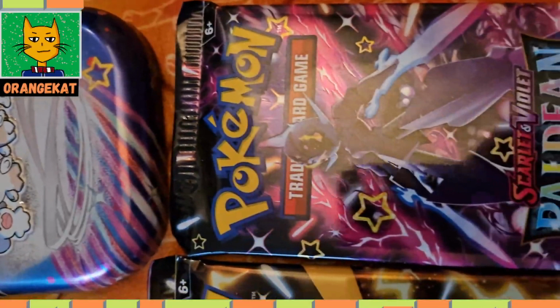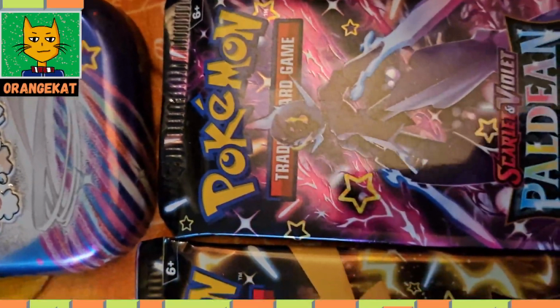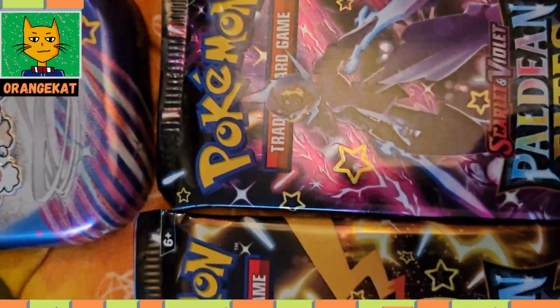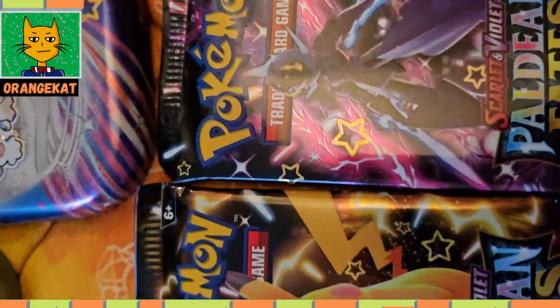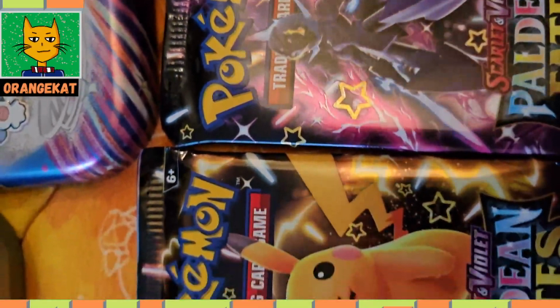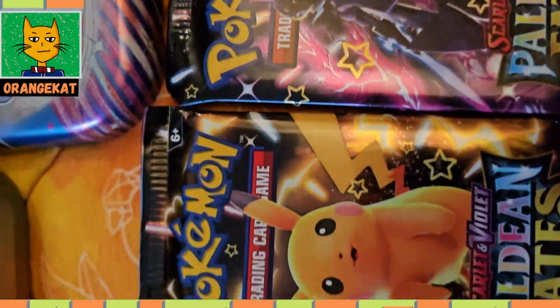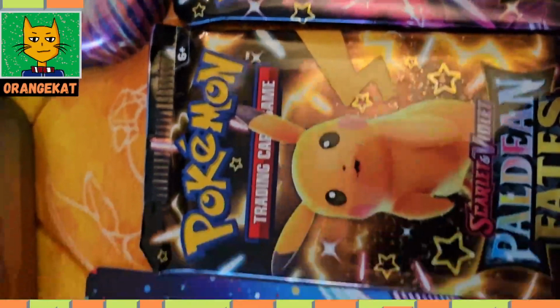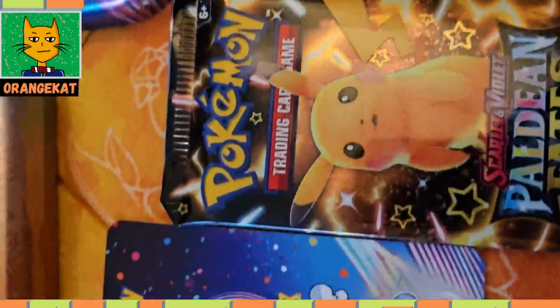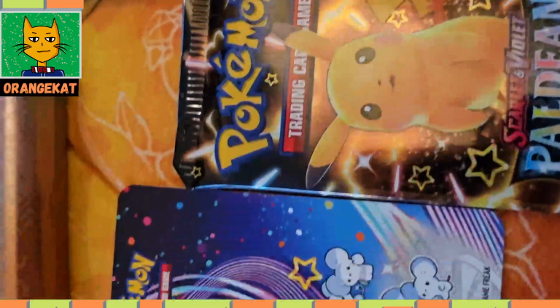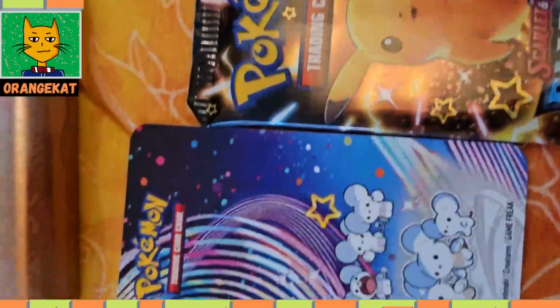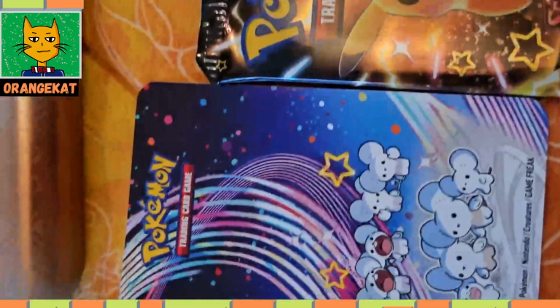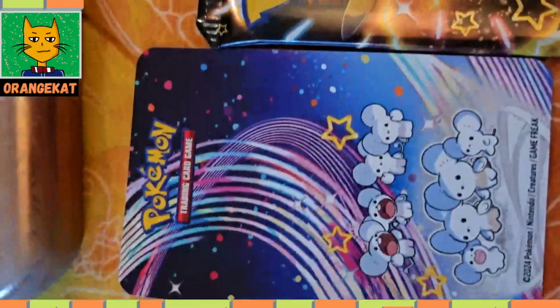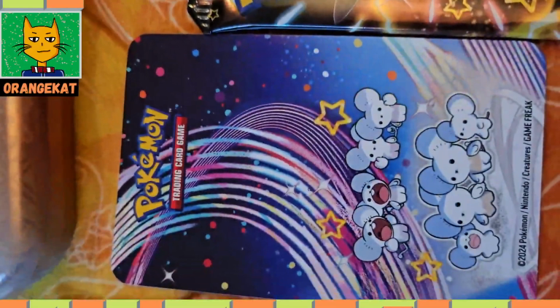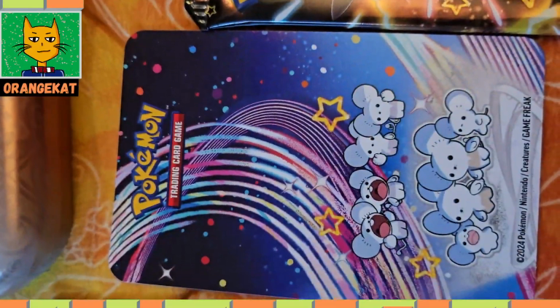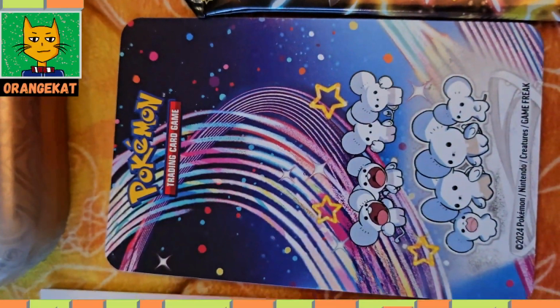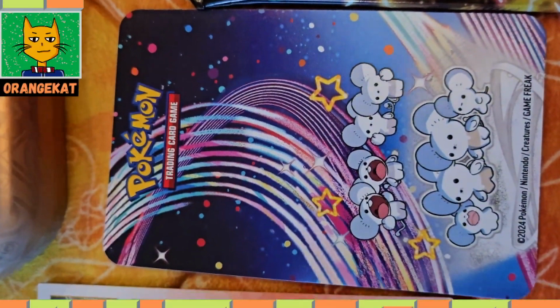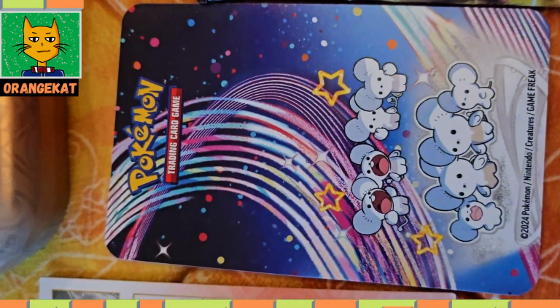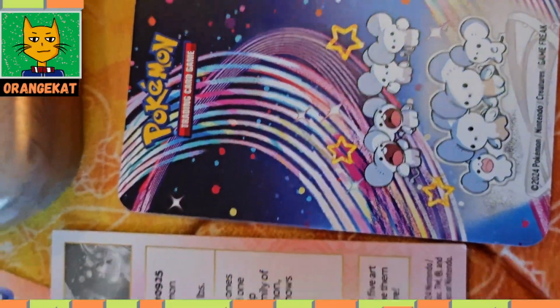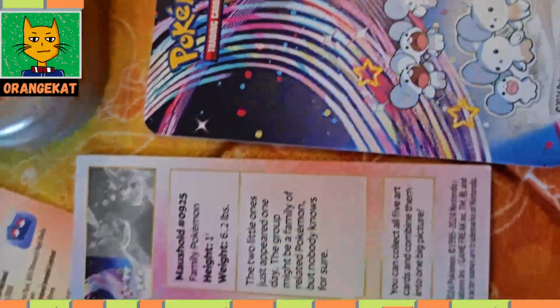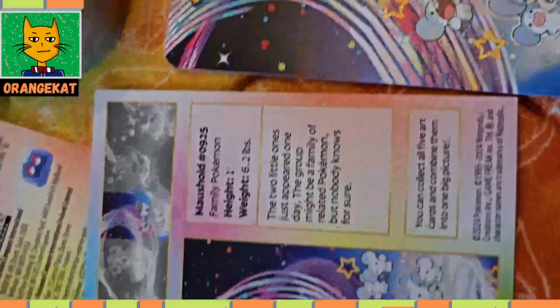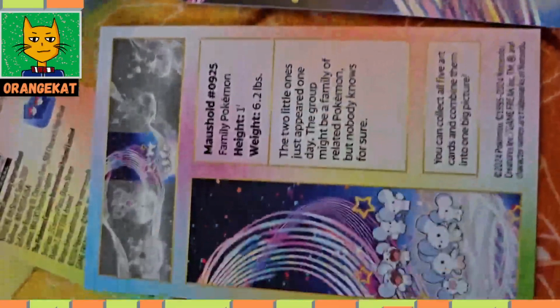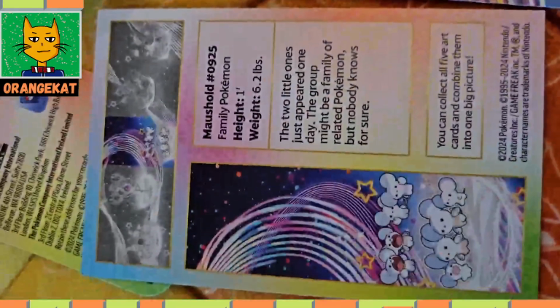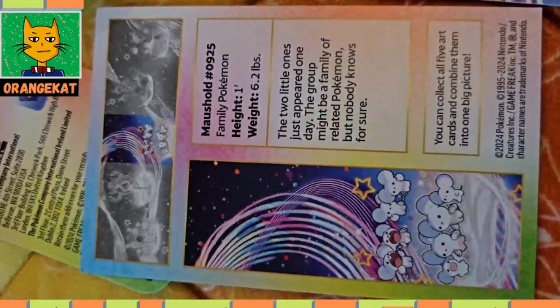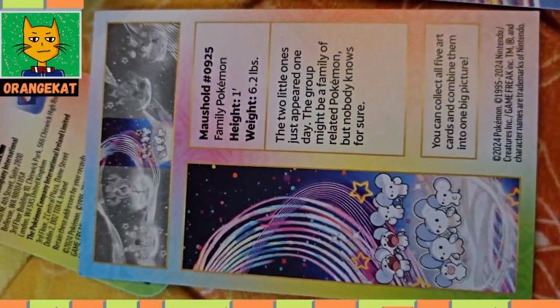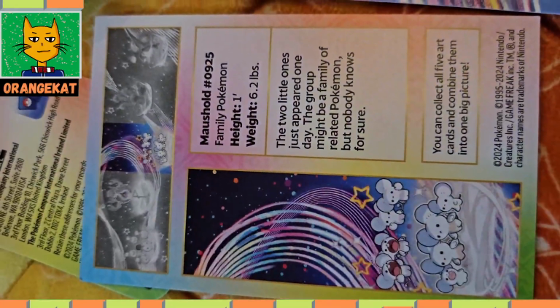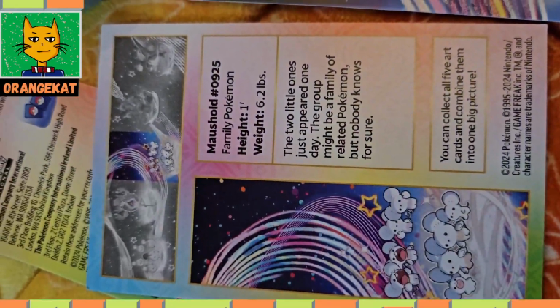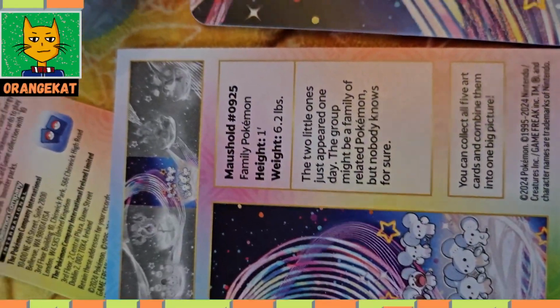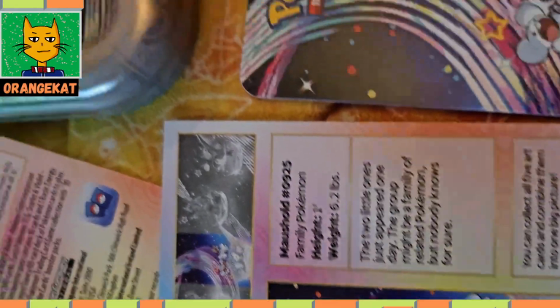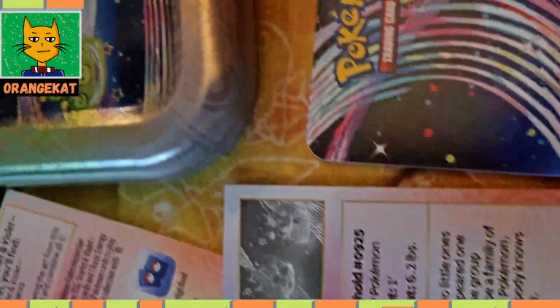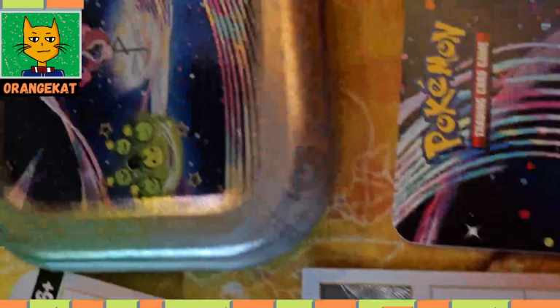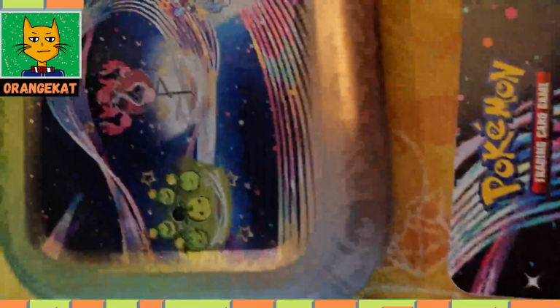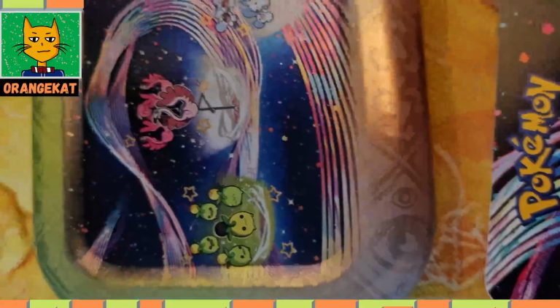So the tin has got two booster packs, a sticker, and an art card with information about the Pokemon on the back.